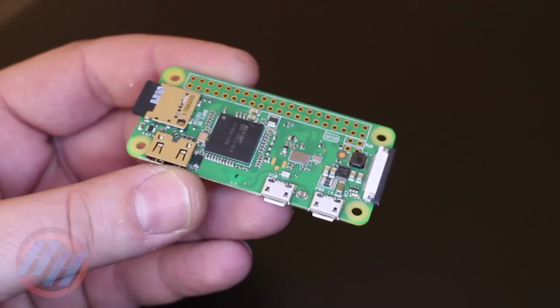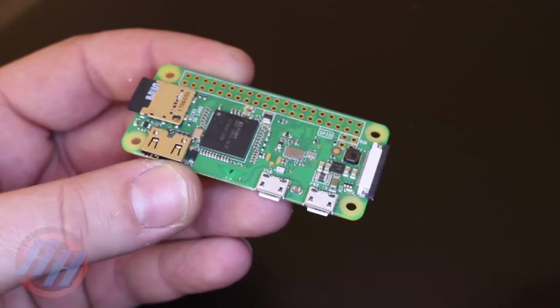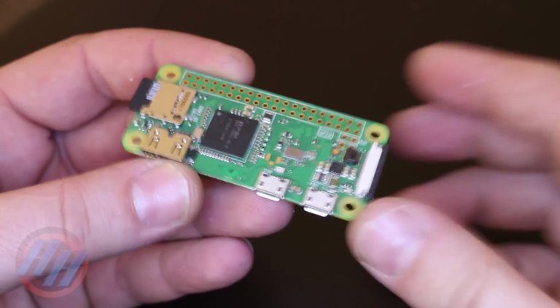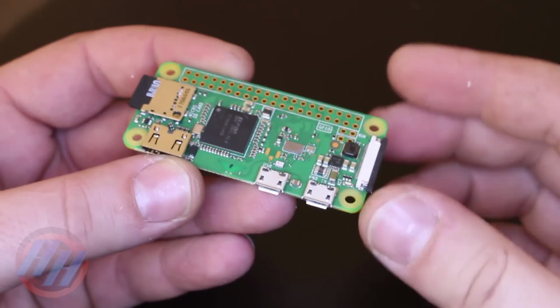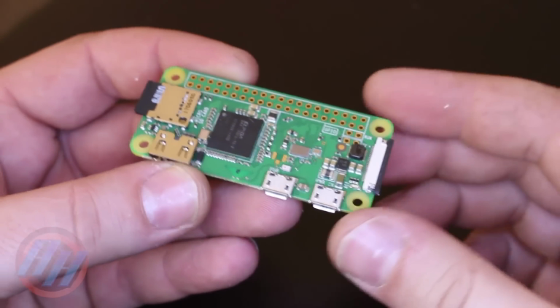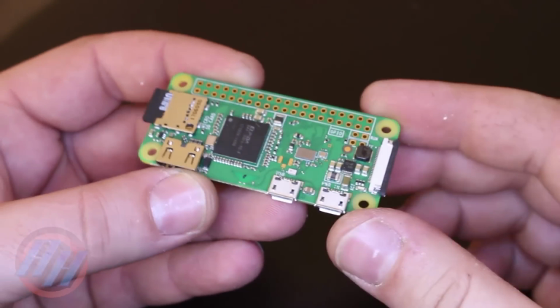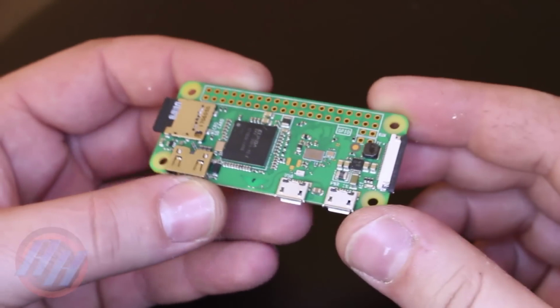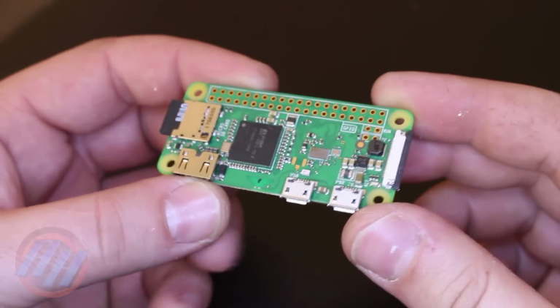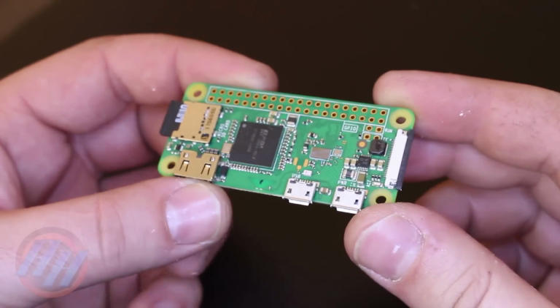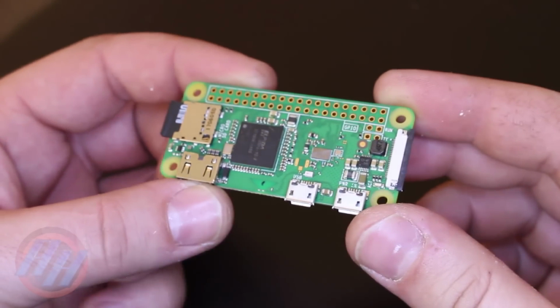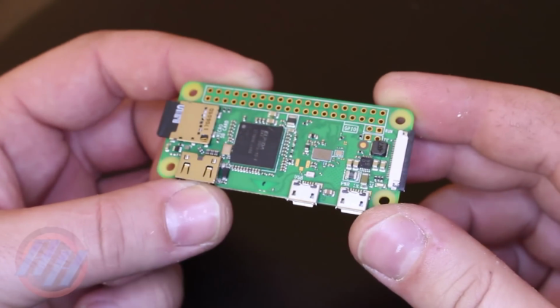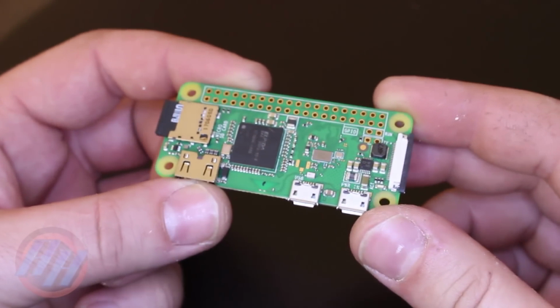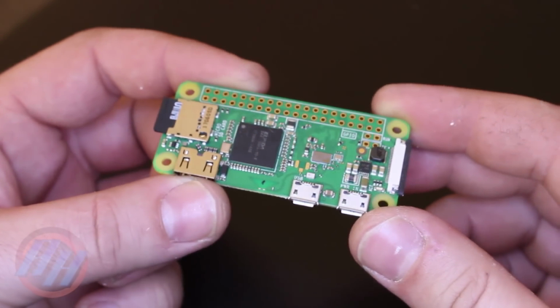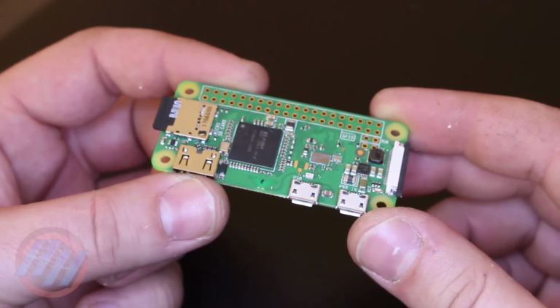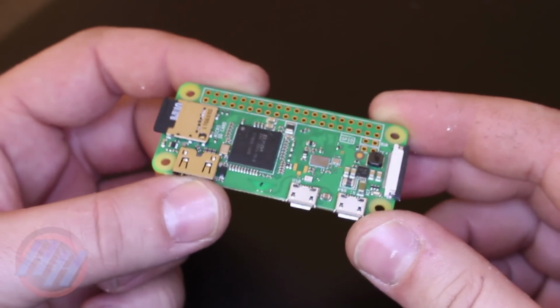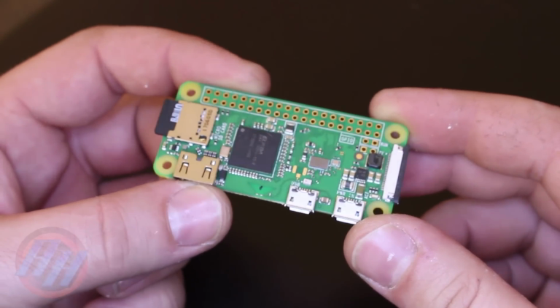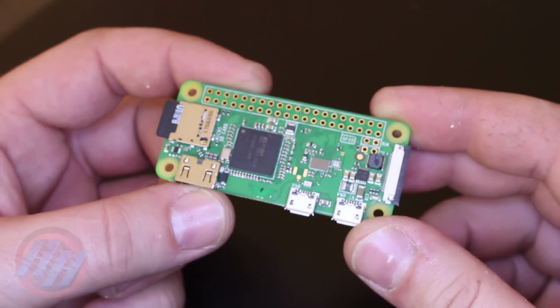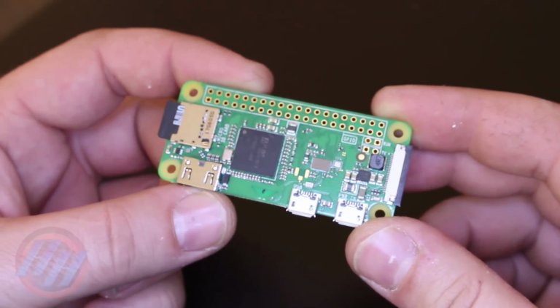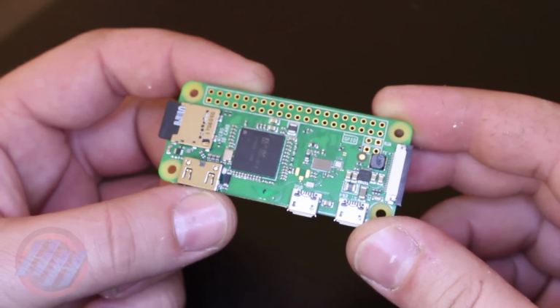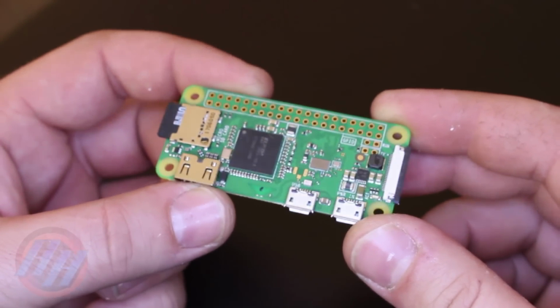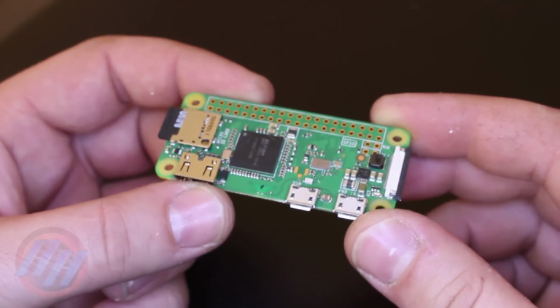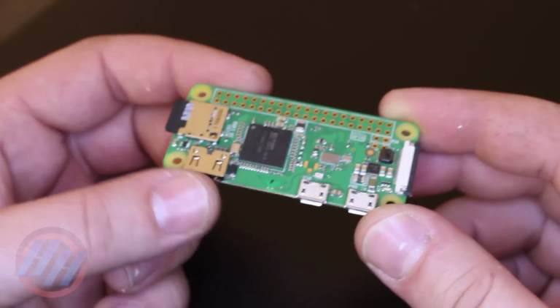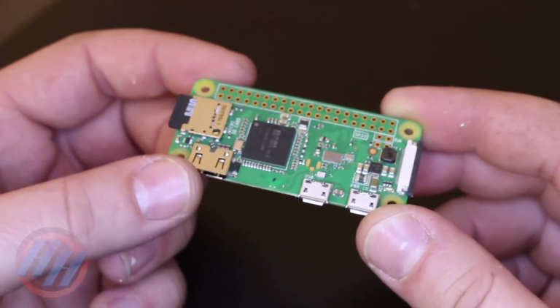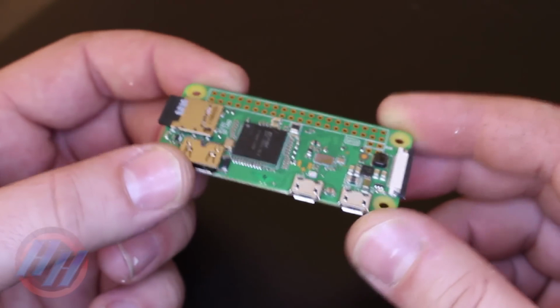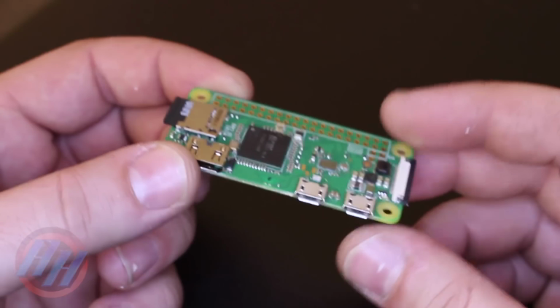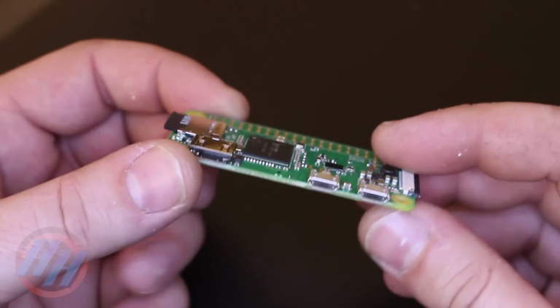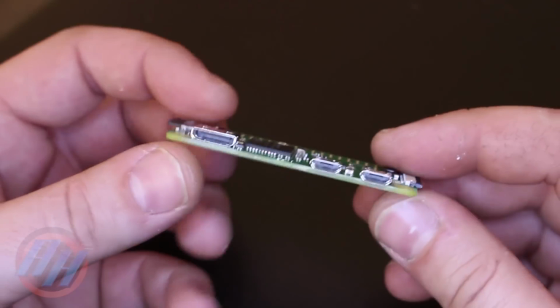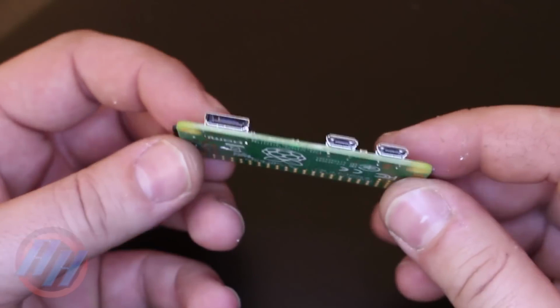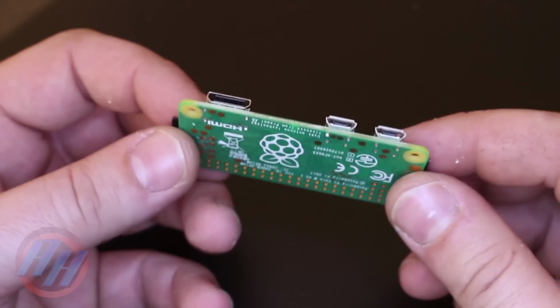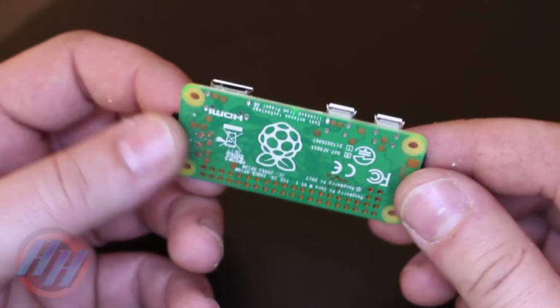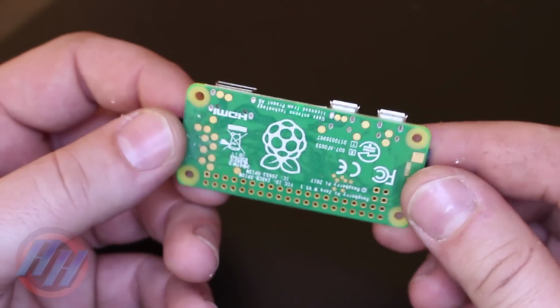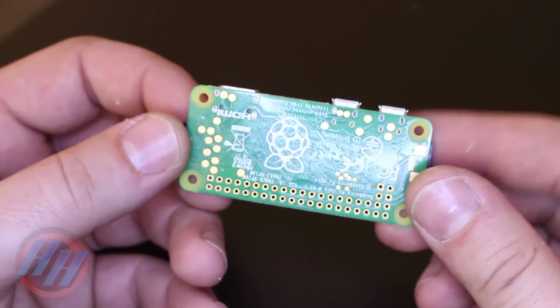Hello HawkTubers, this is Raspberry Pi Zero W, a mini computer board with these specifications.